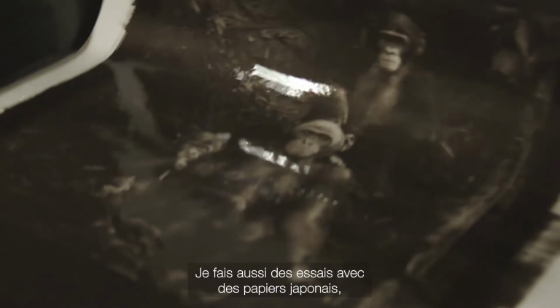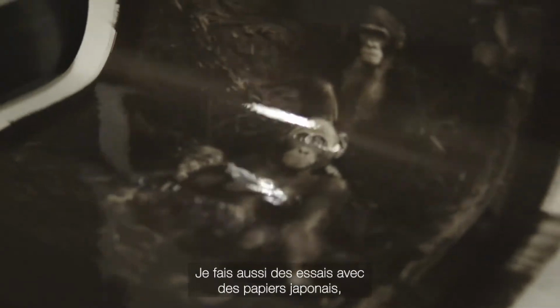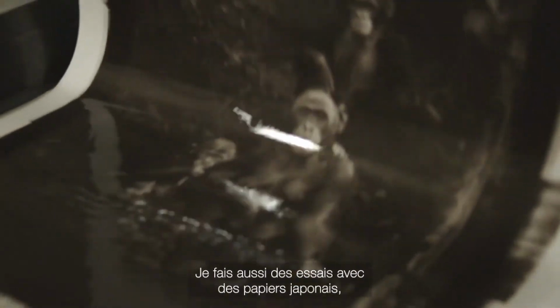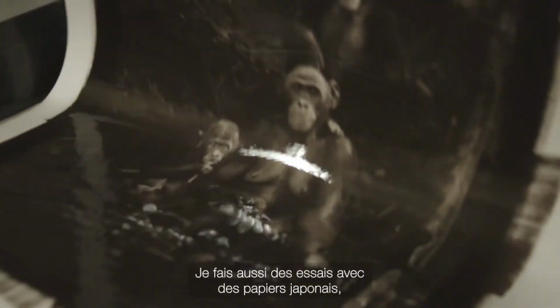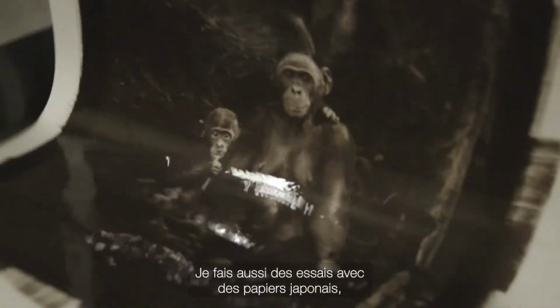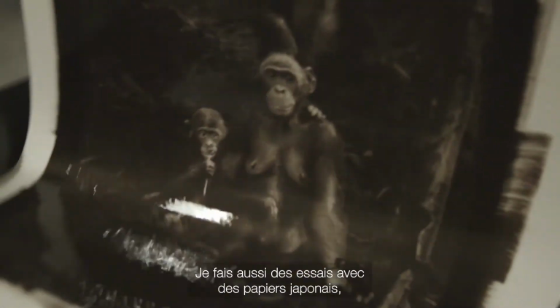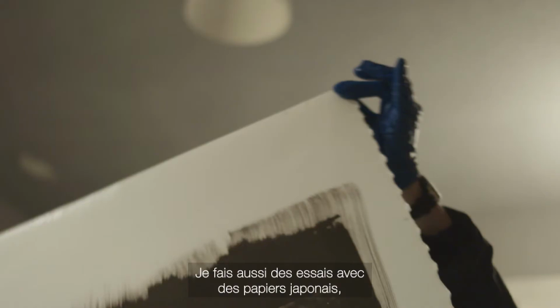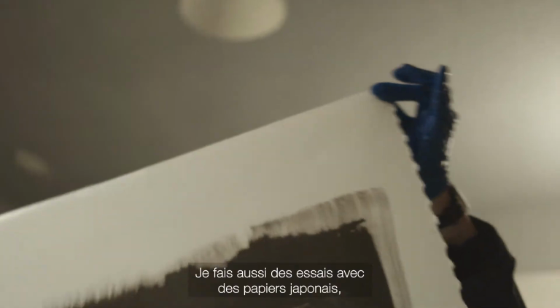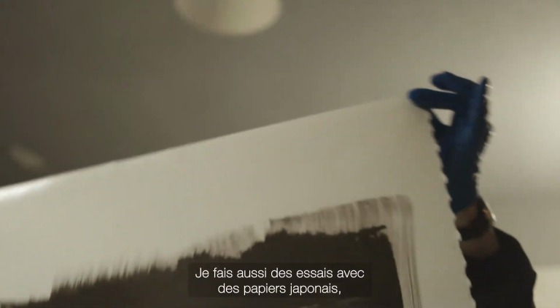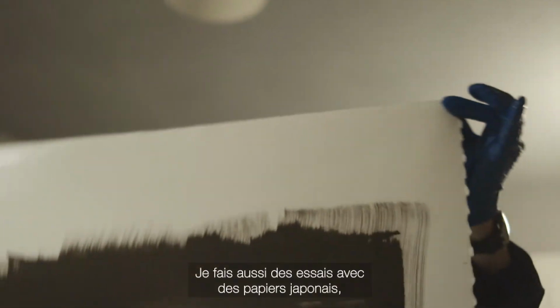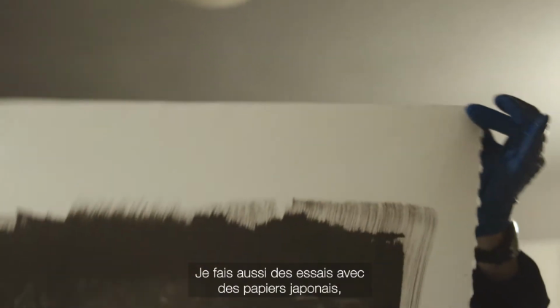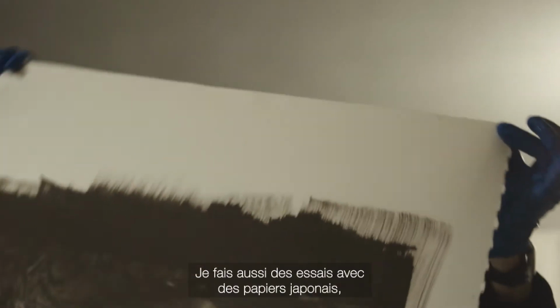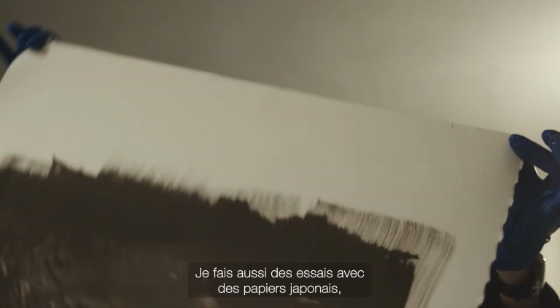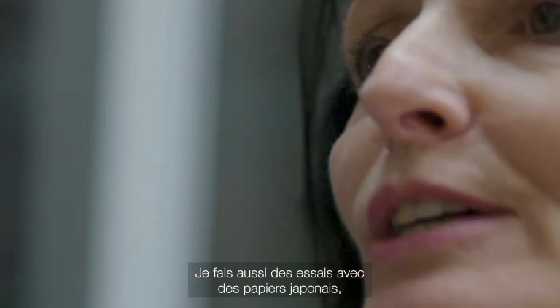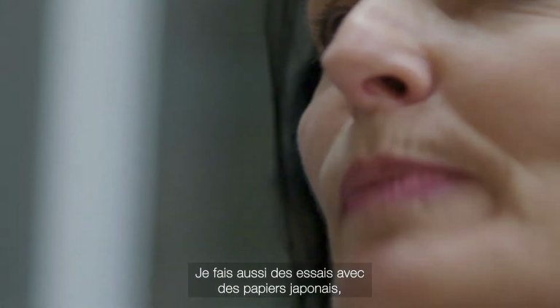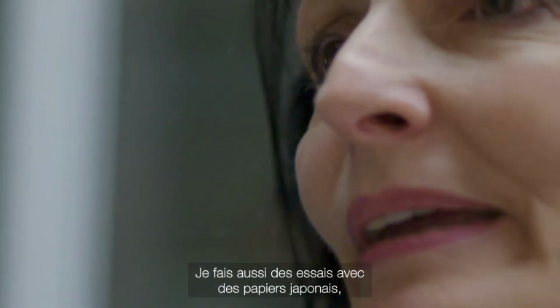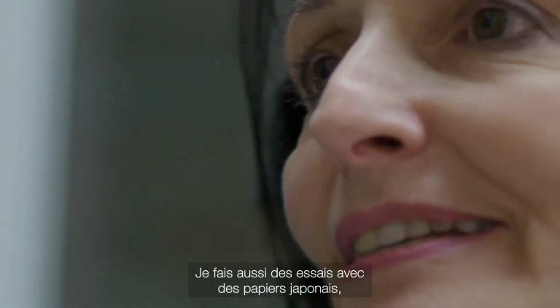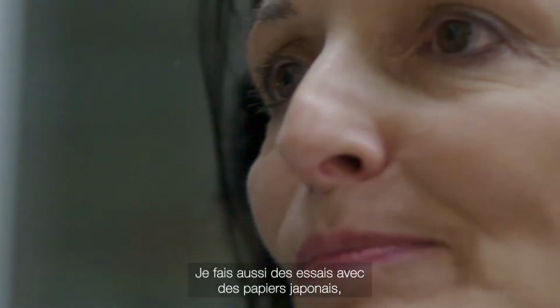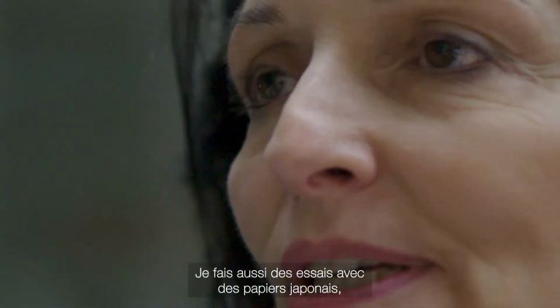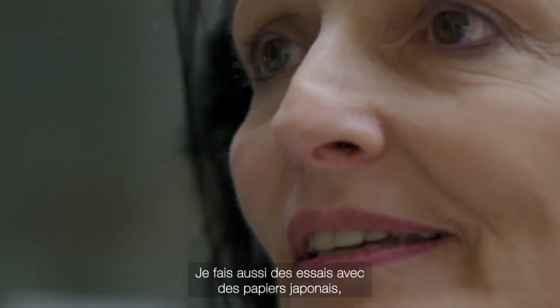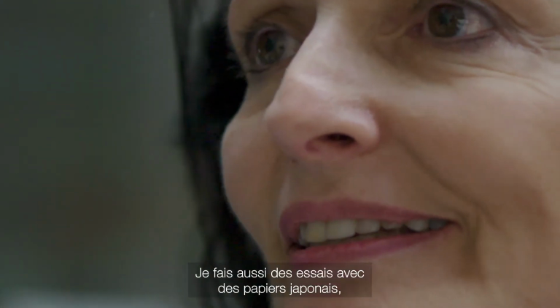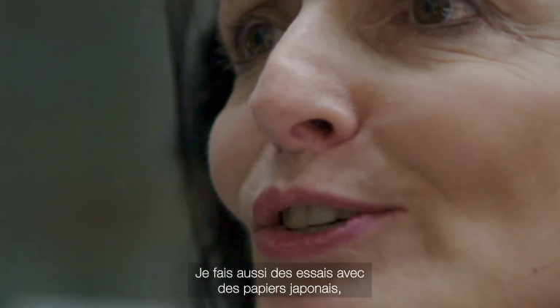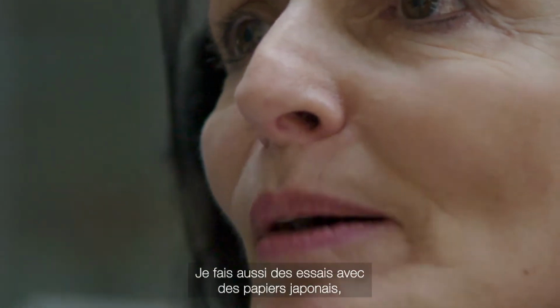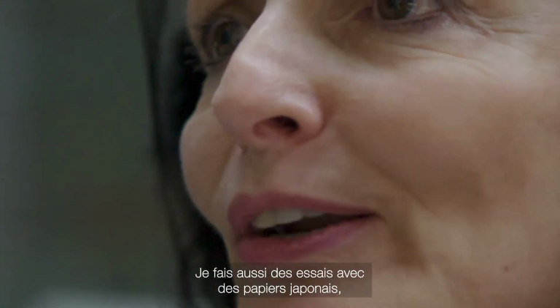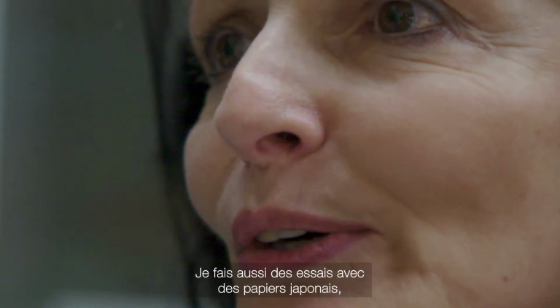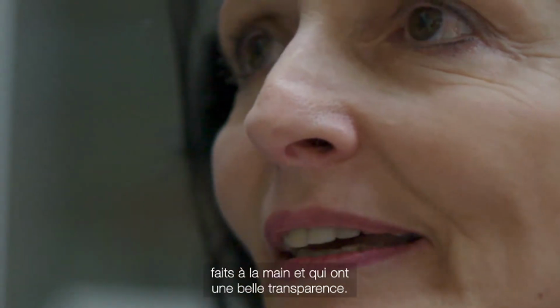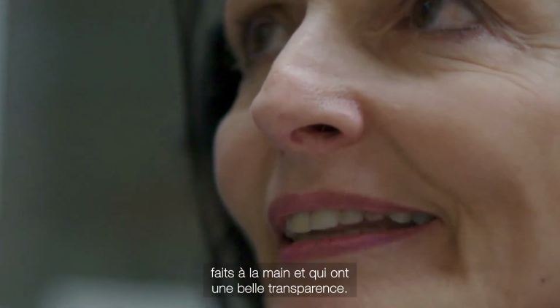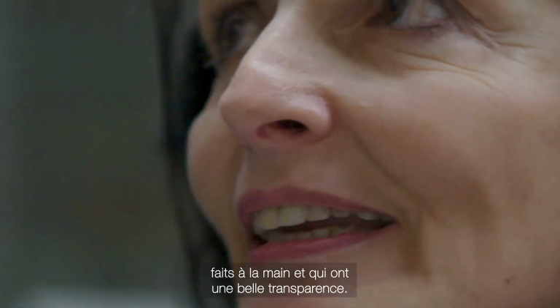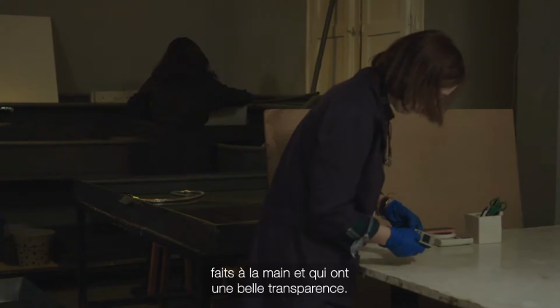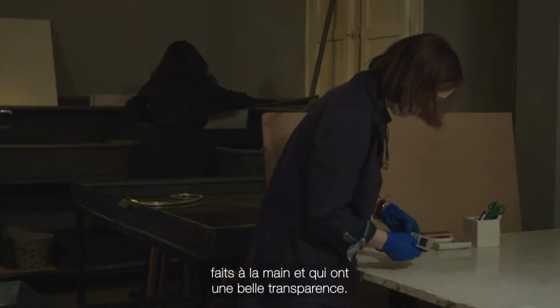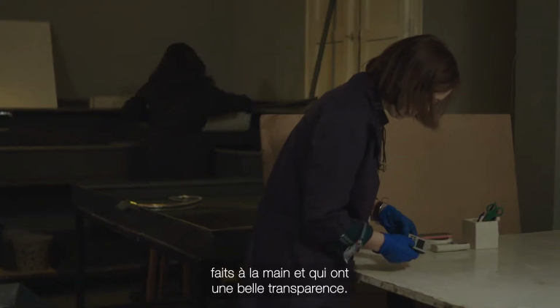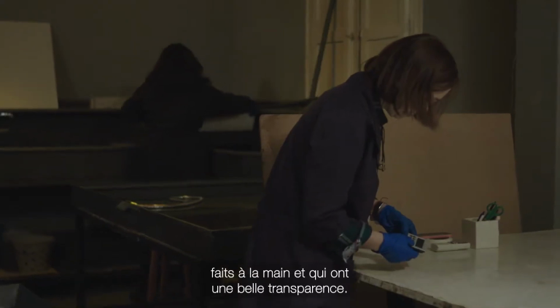And now I am studying those Japanese papers, made by hand, that have that transparency.